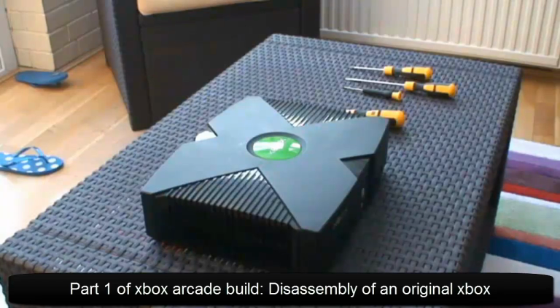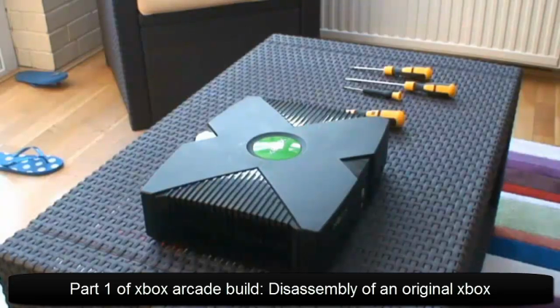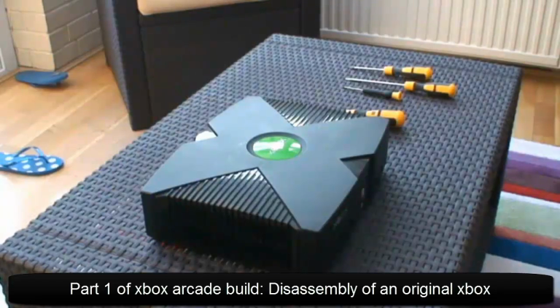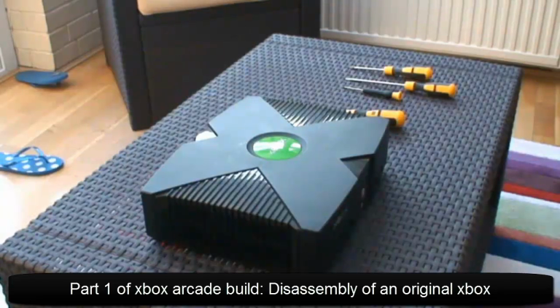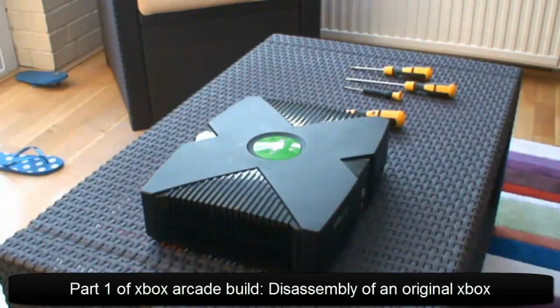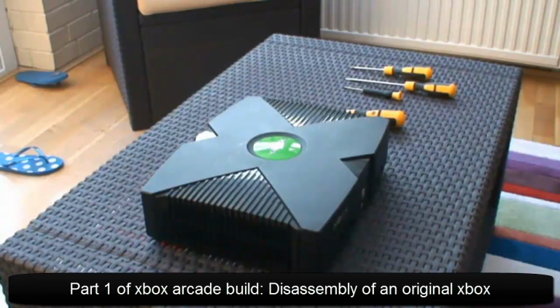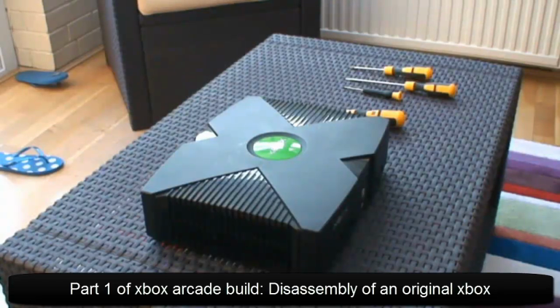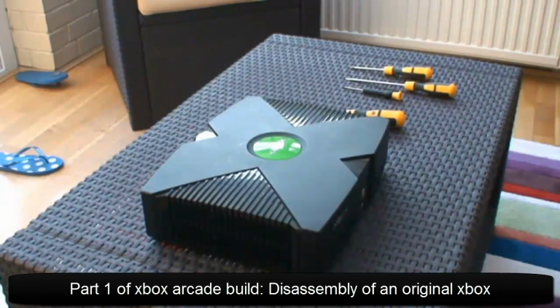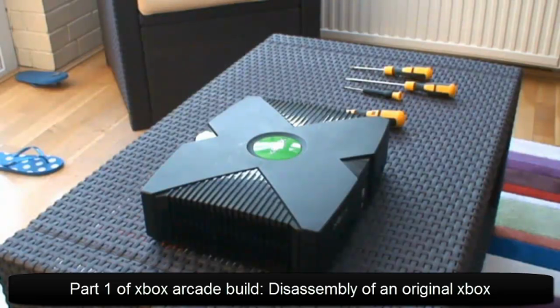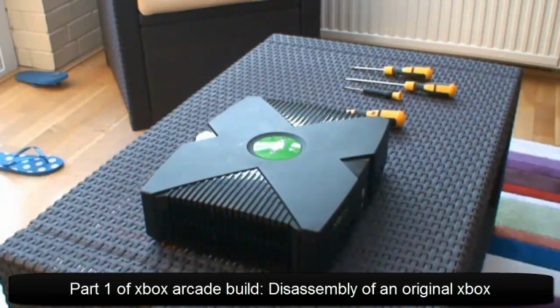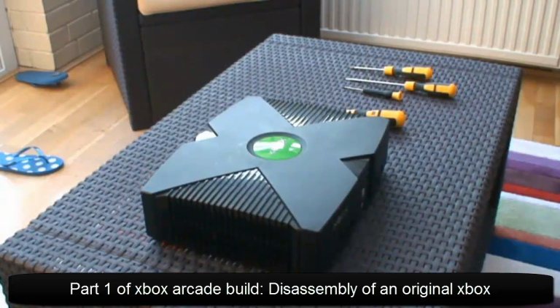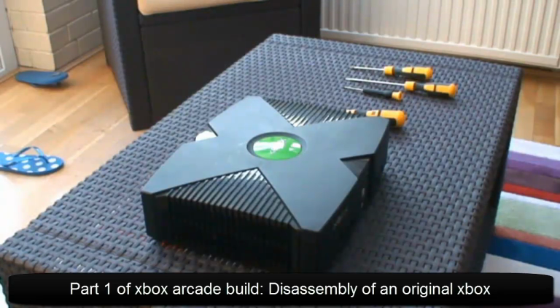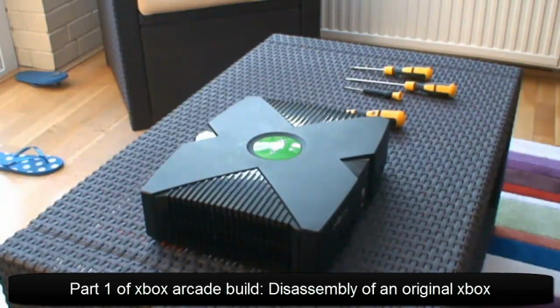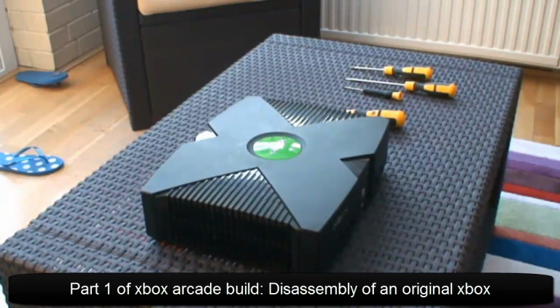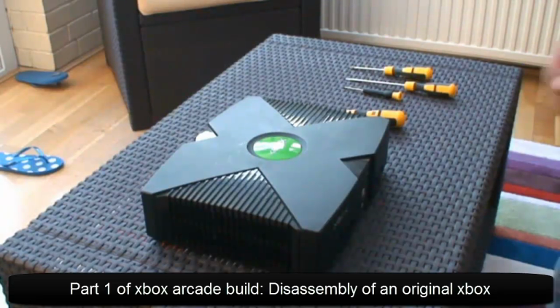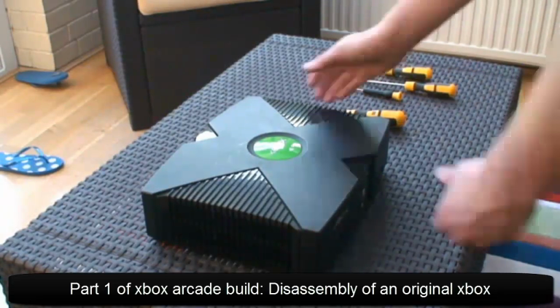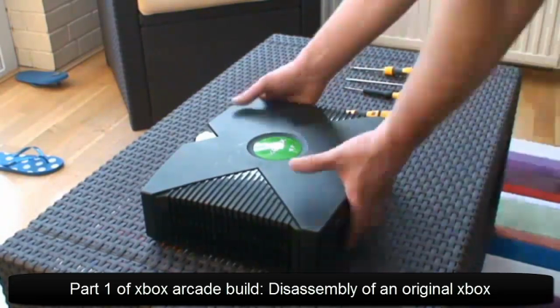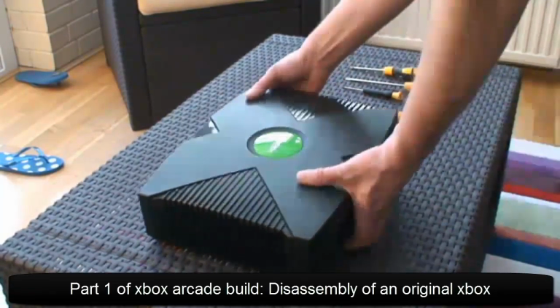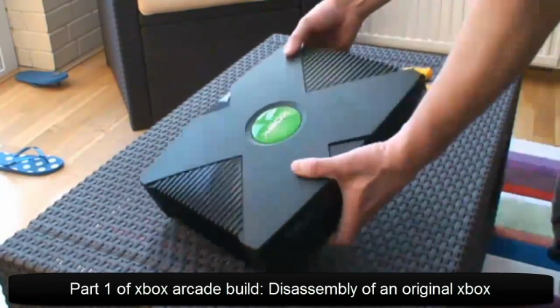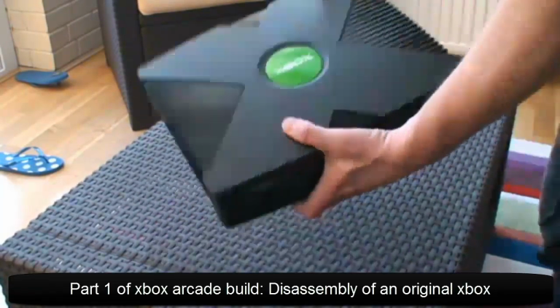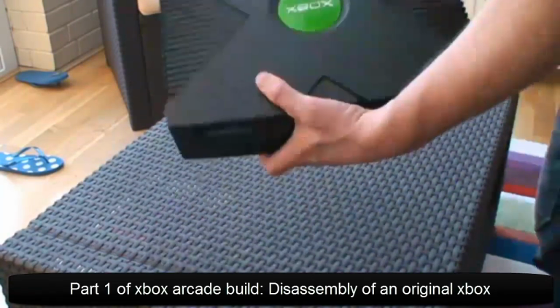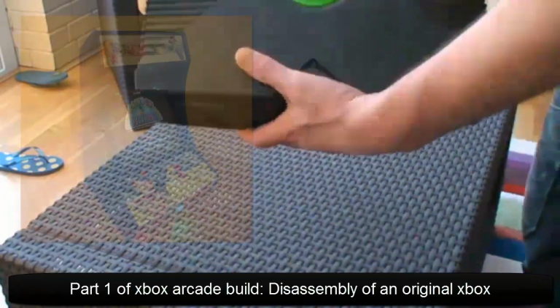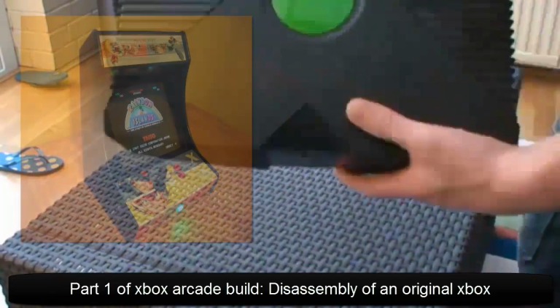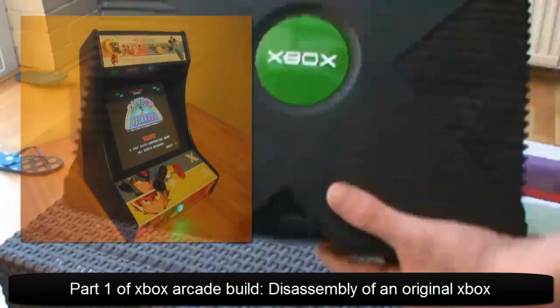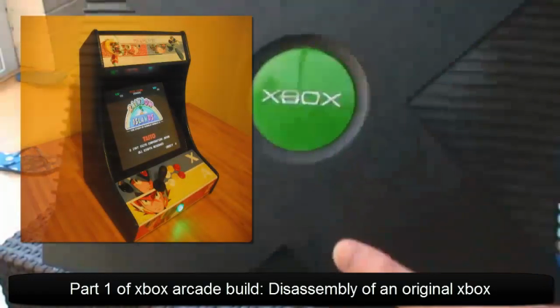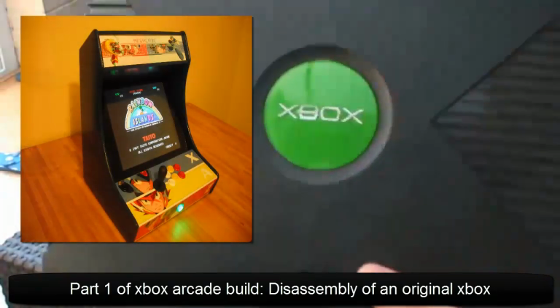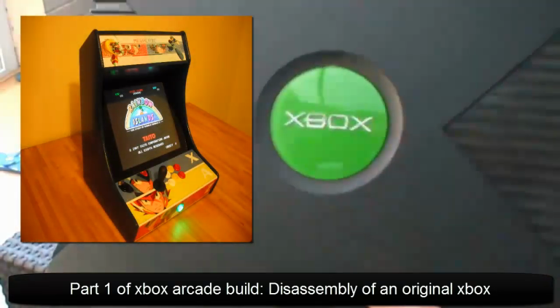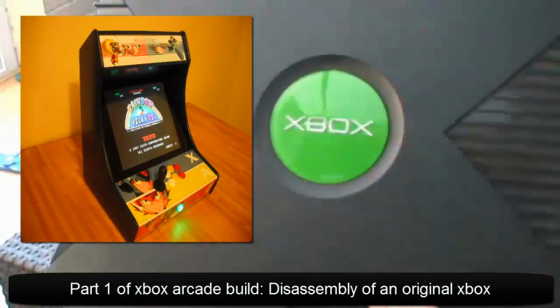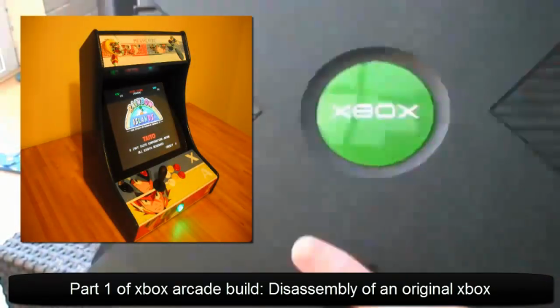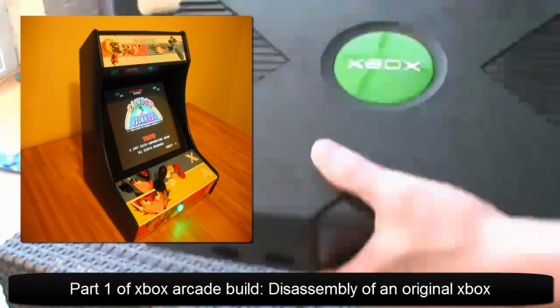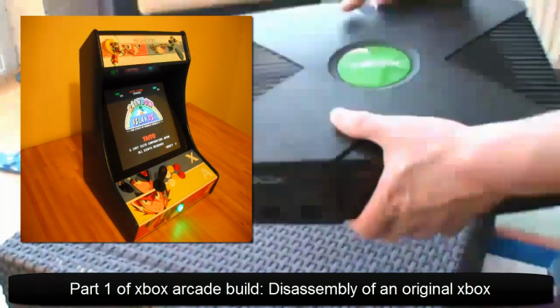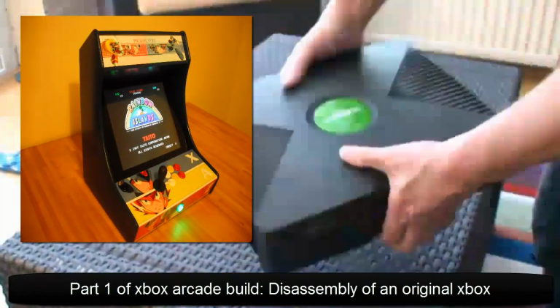Hi everyone. In this video I'm going to show you how to take an Xbox apart. I like to do this for using the bits in my arcade cabinets.